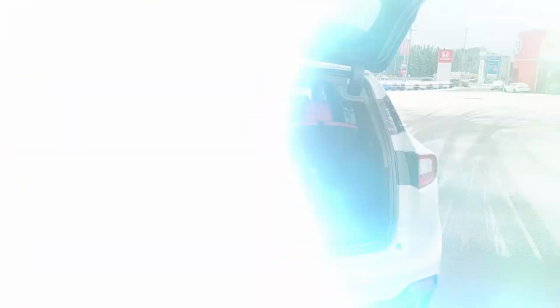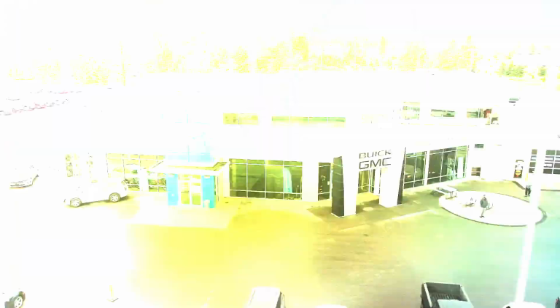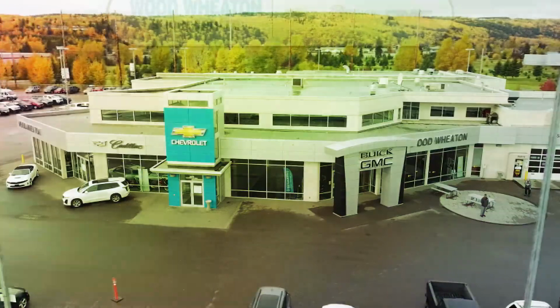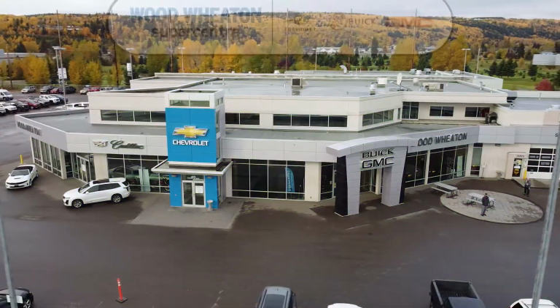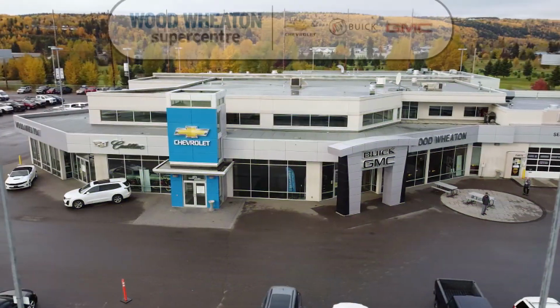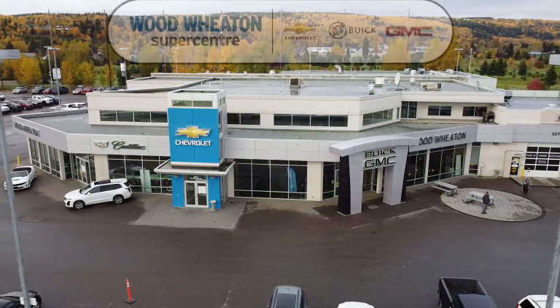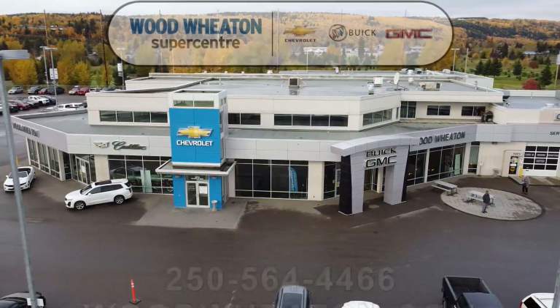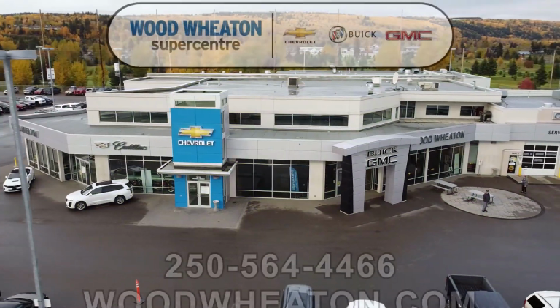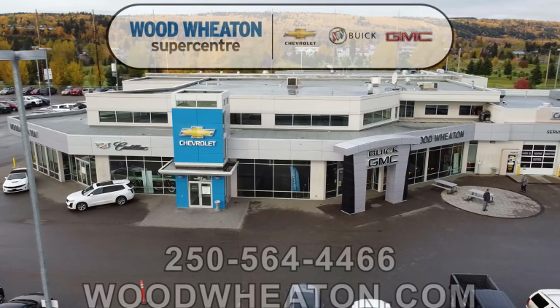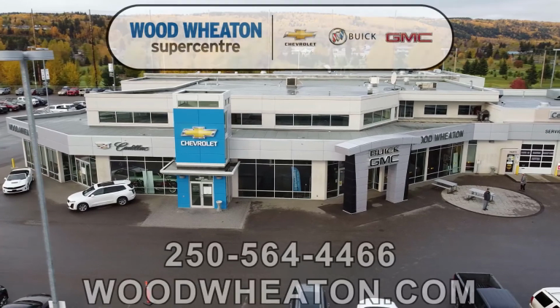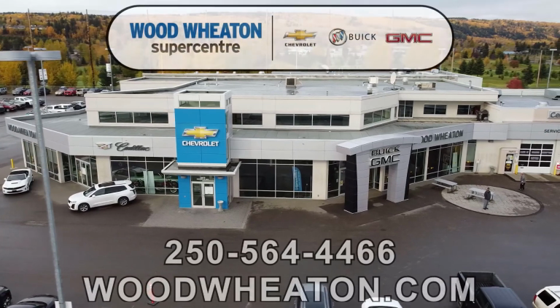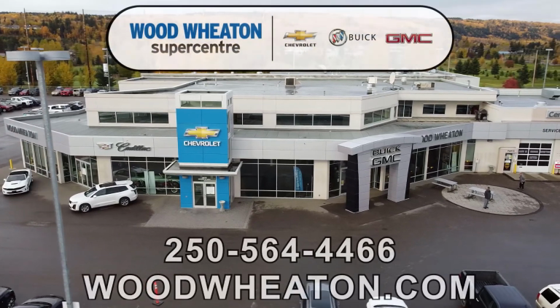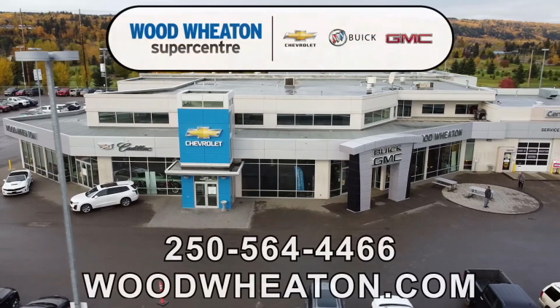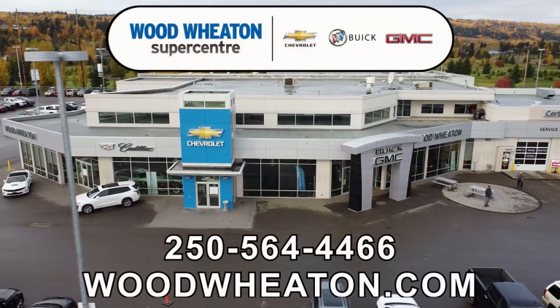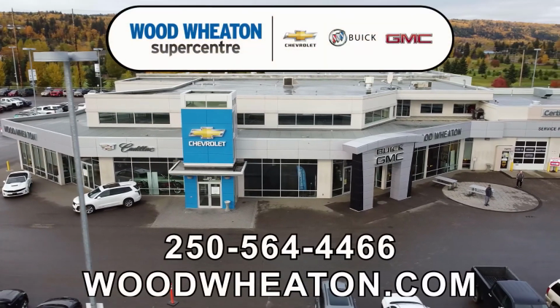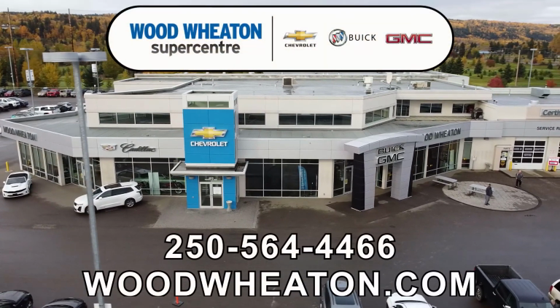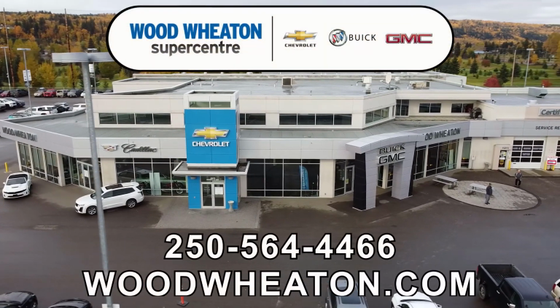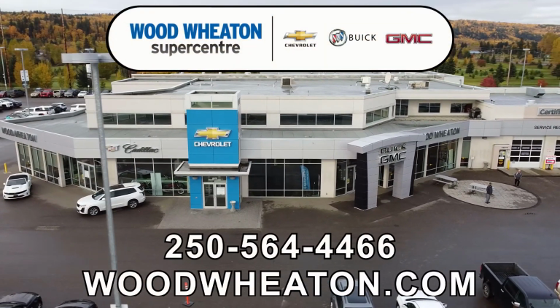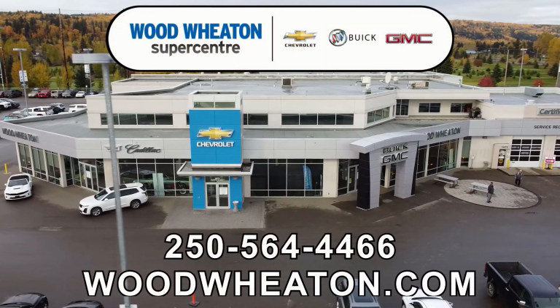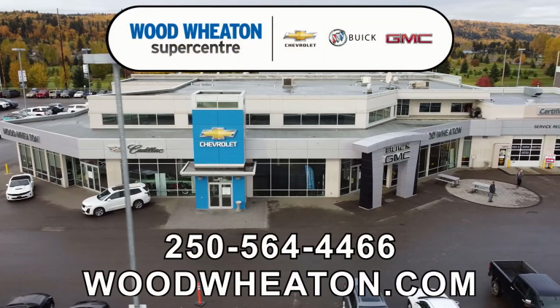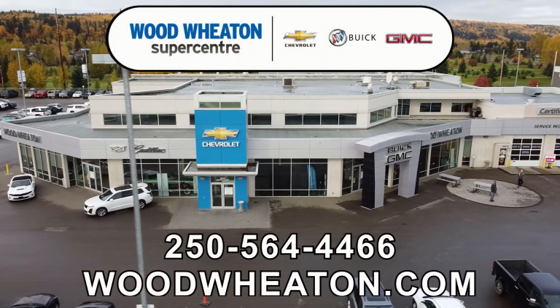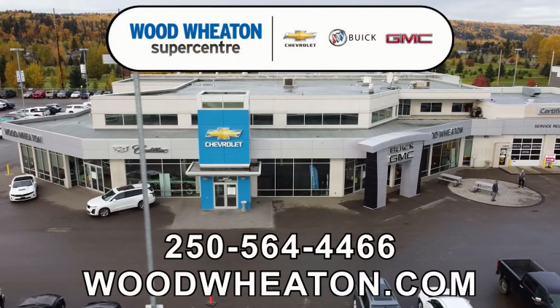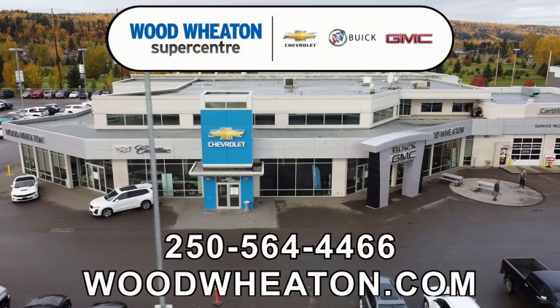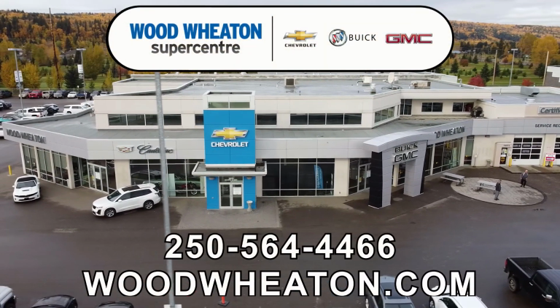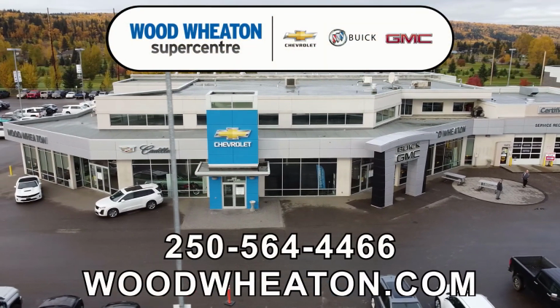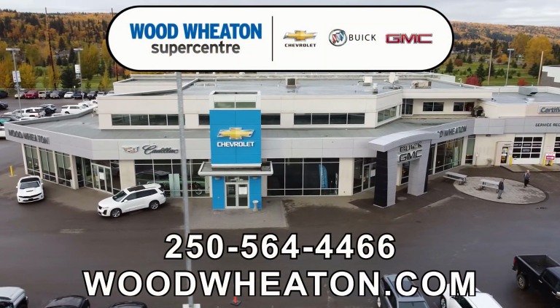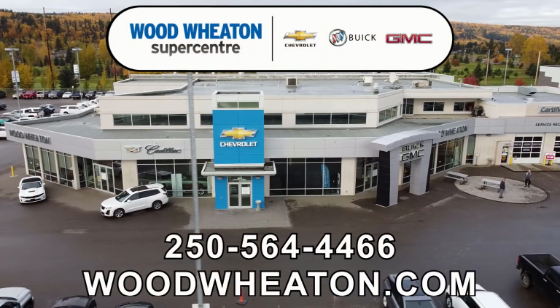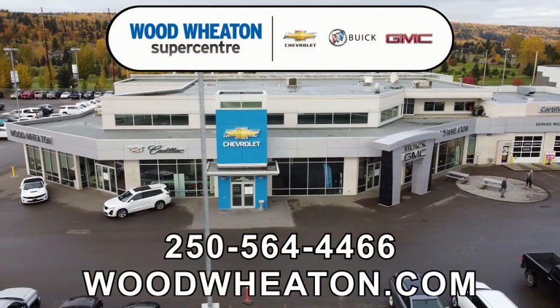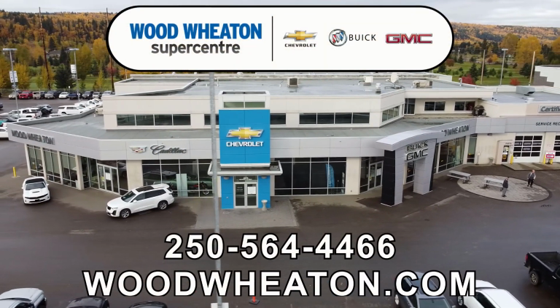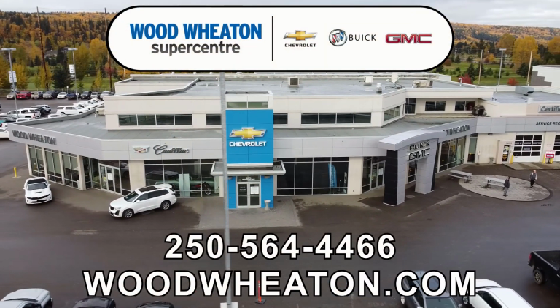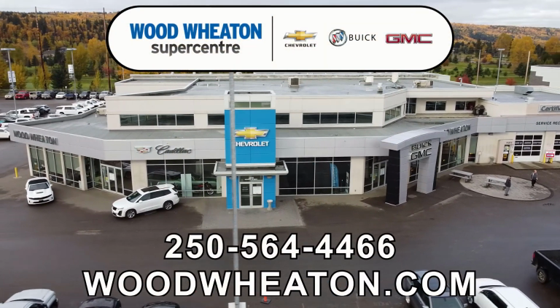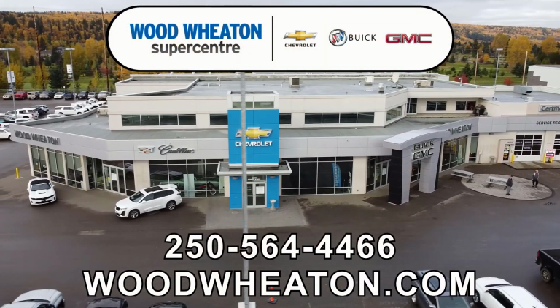If you have any questions about this ride or any of our other used vehicles, you can always reach us at the number below or check us out online.